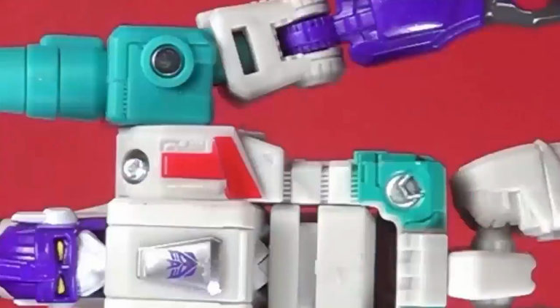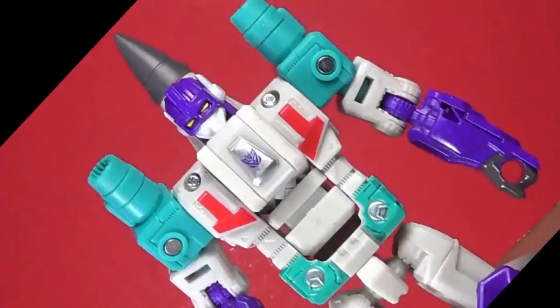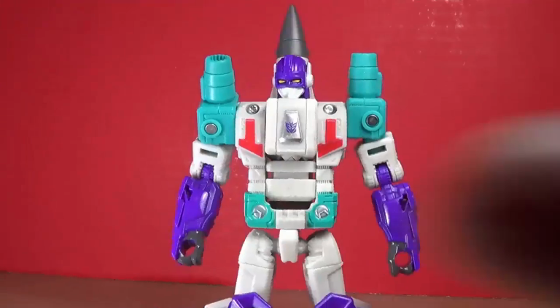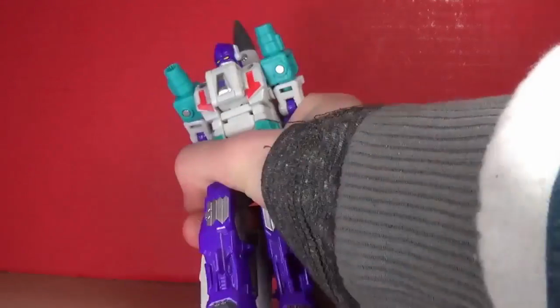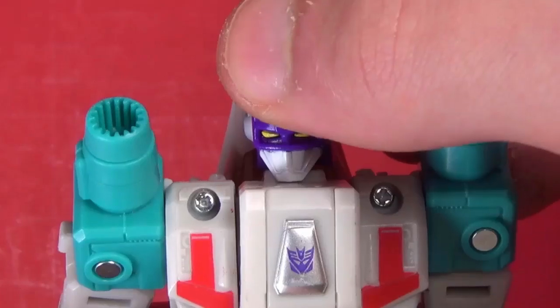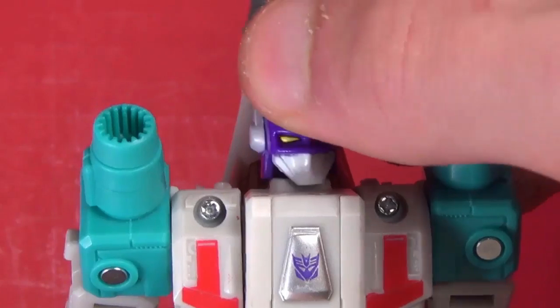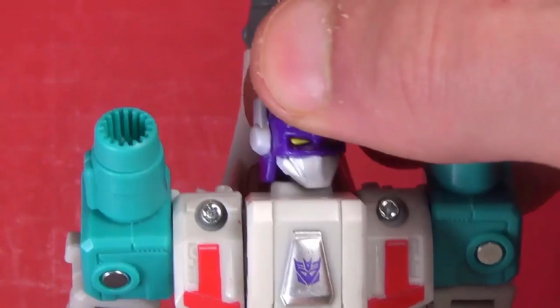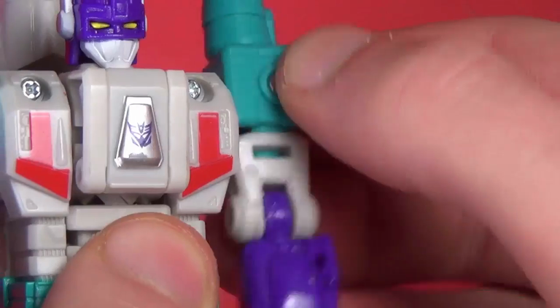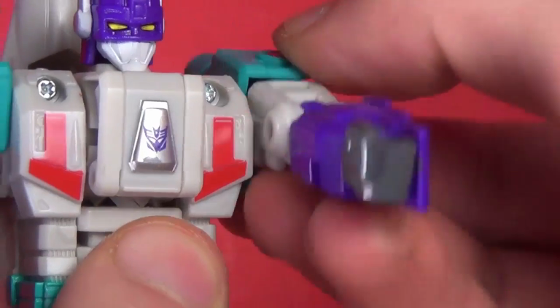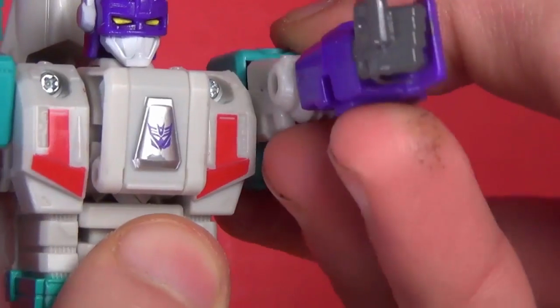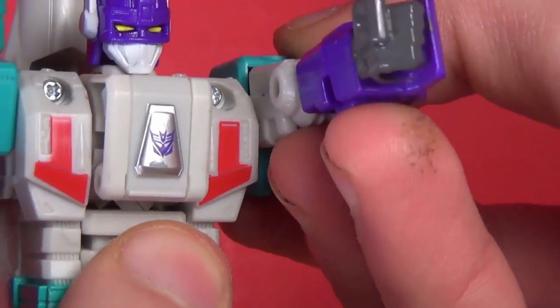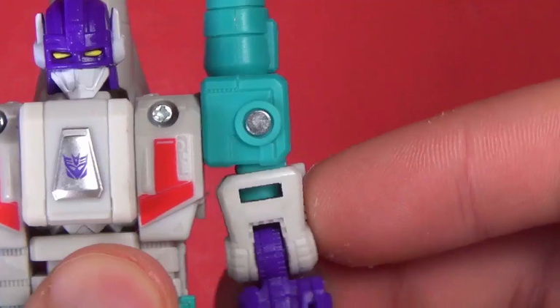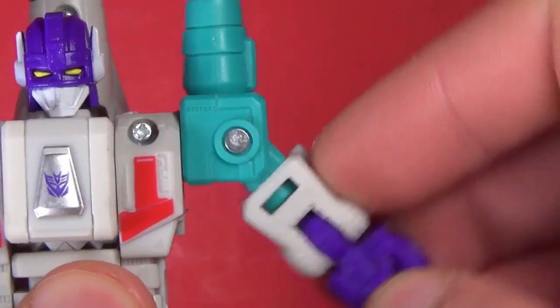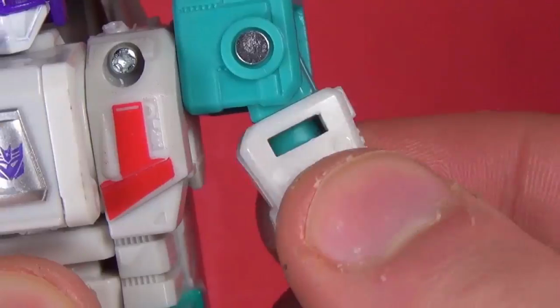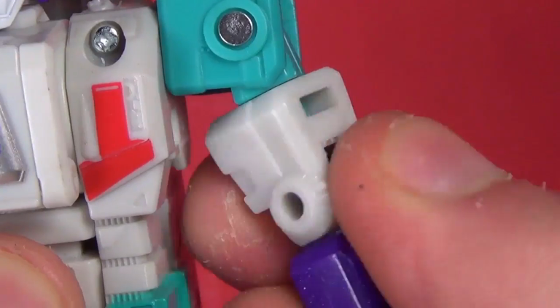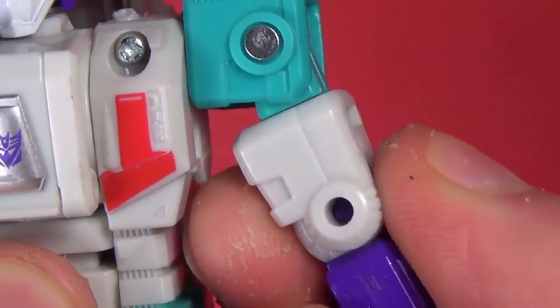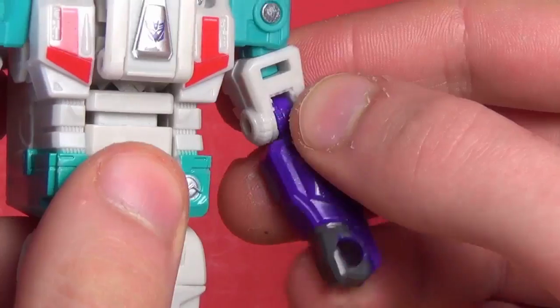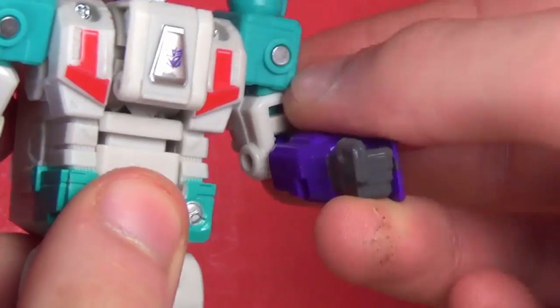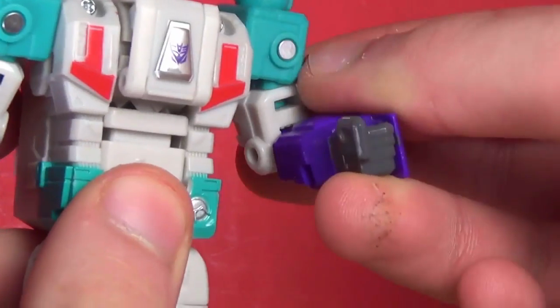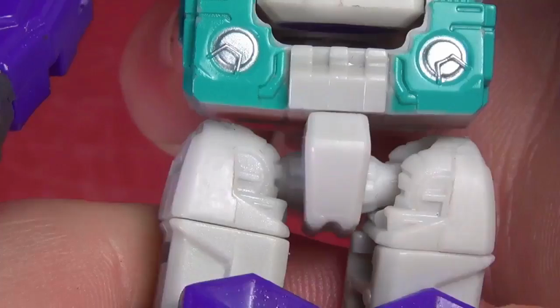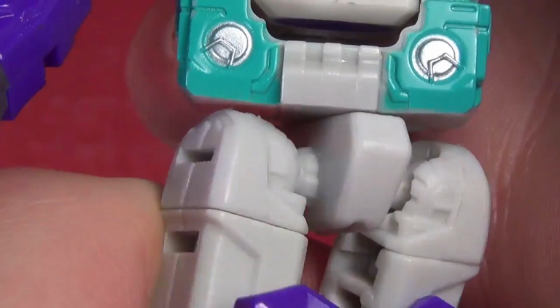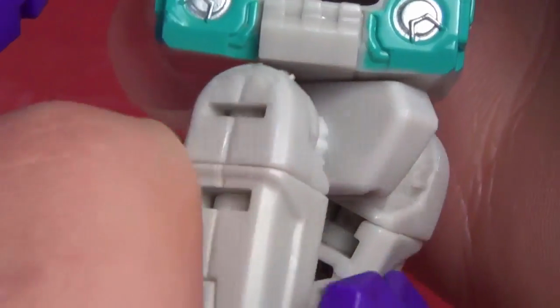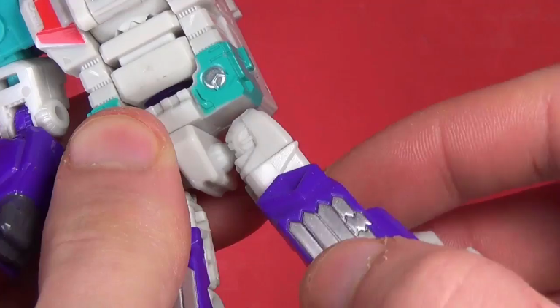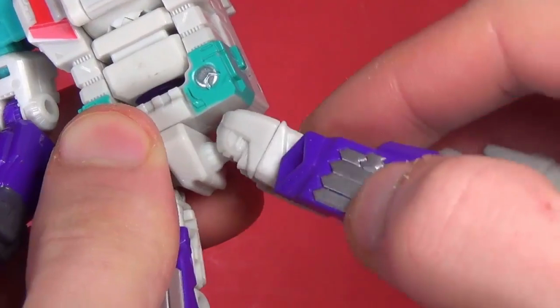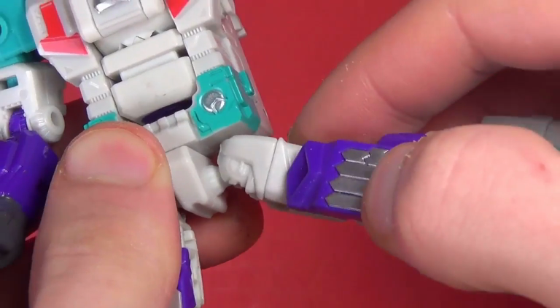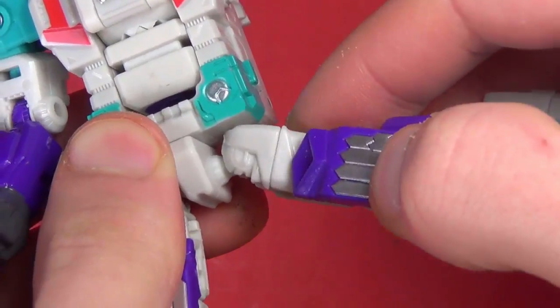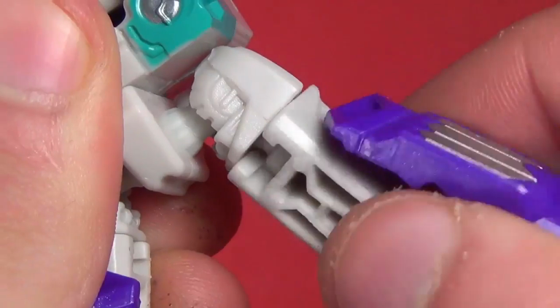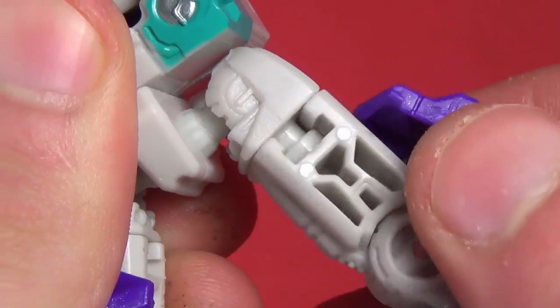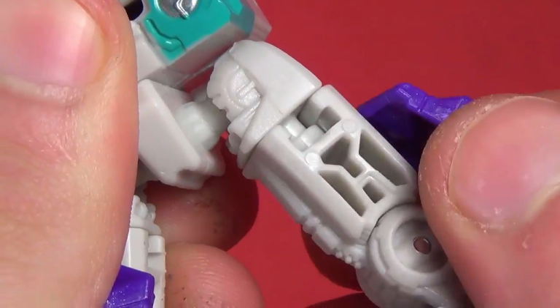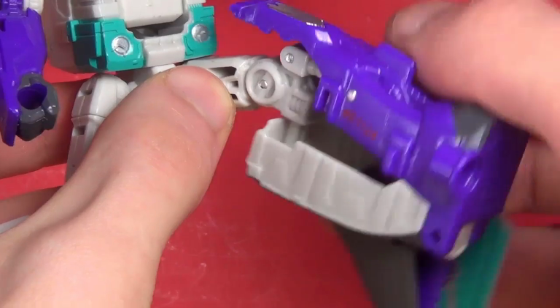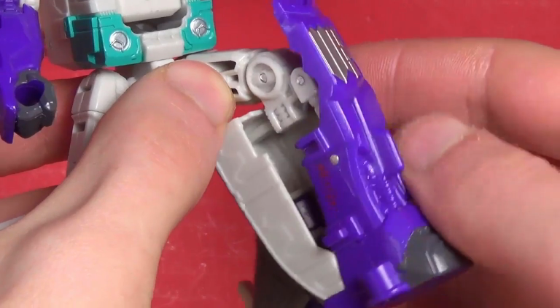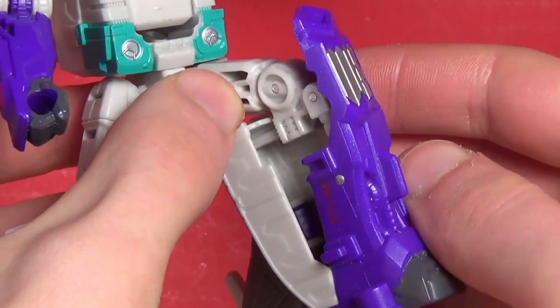ARTICULATION! Ball jointed head, shoulders forward and back, out and in, rotation below, elbow joint, waist rotation, ball jointed hips, rotation below, and knee joints.